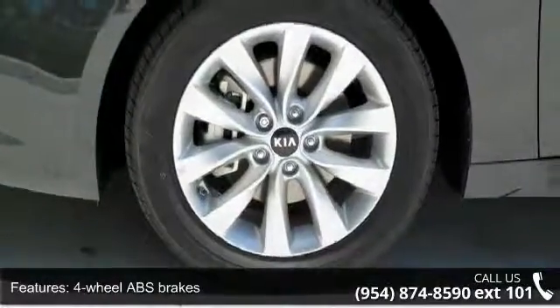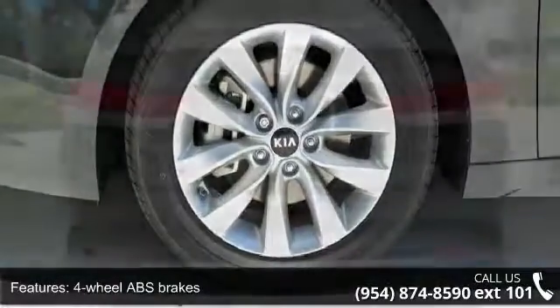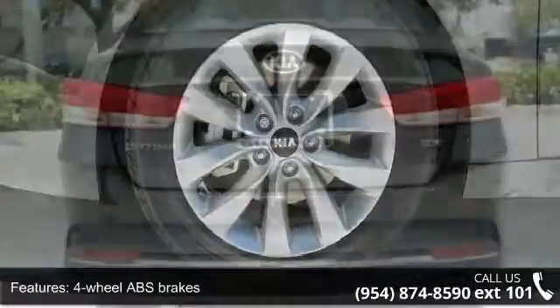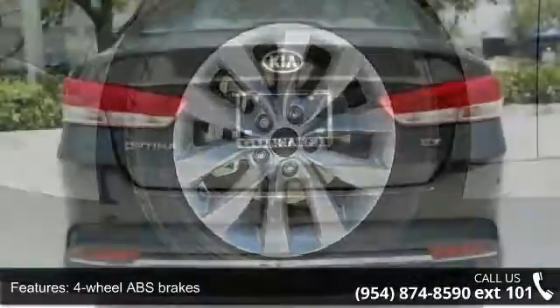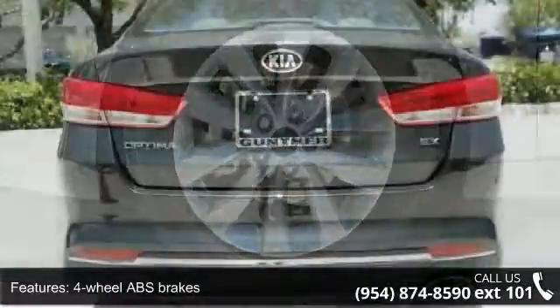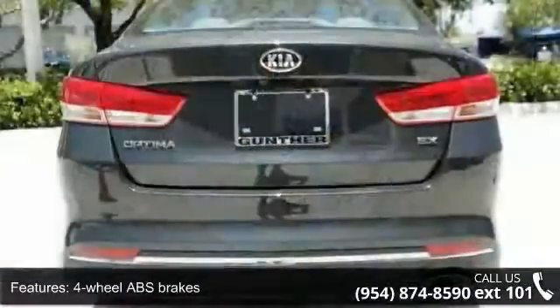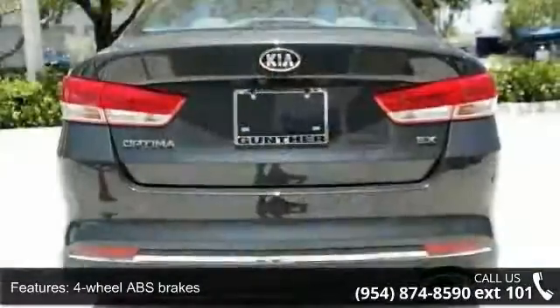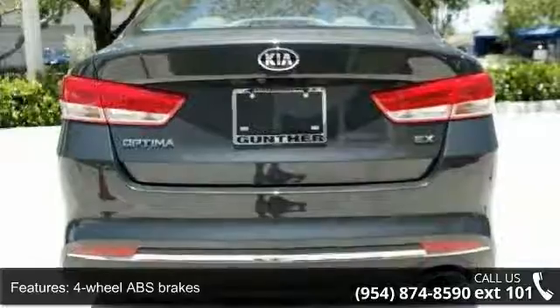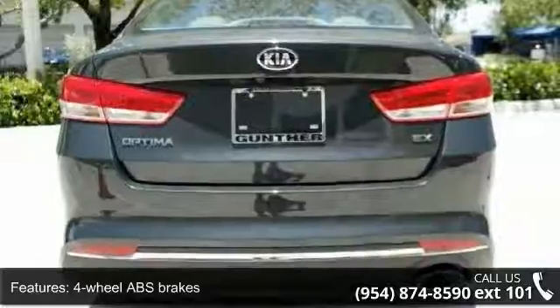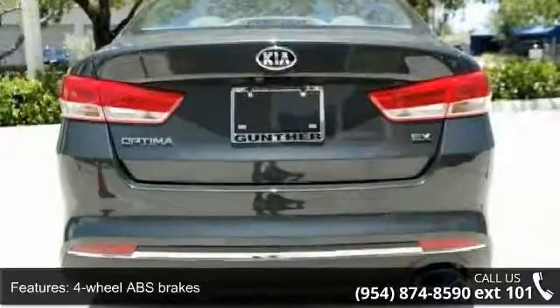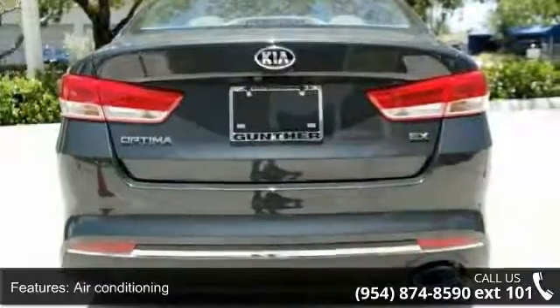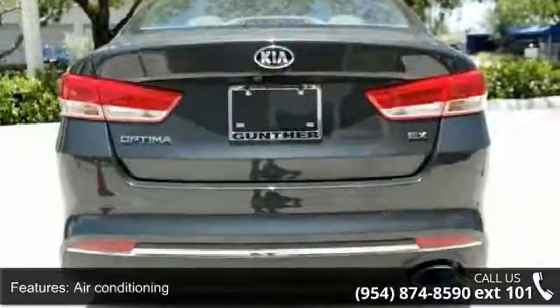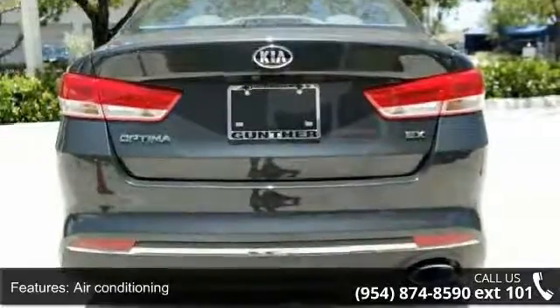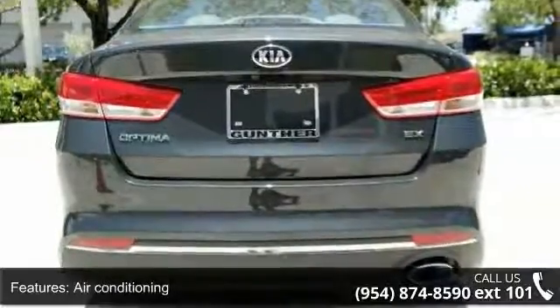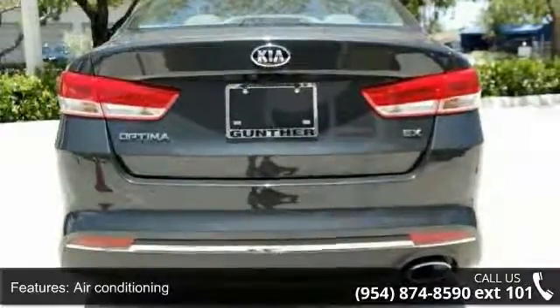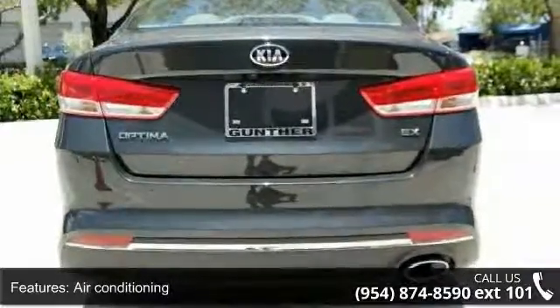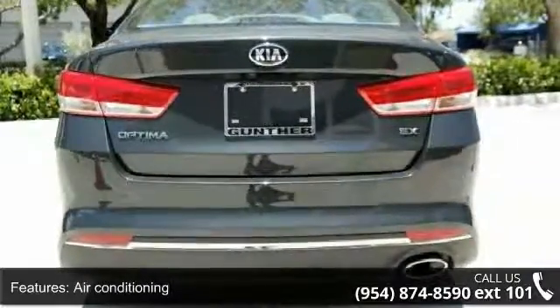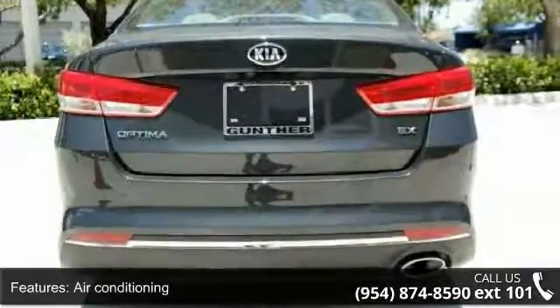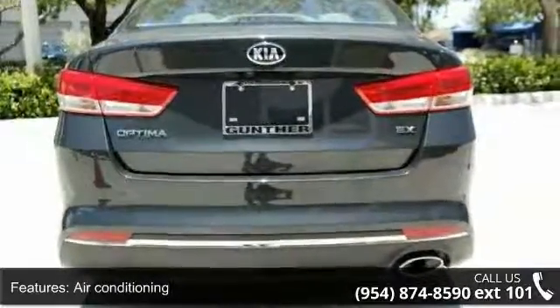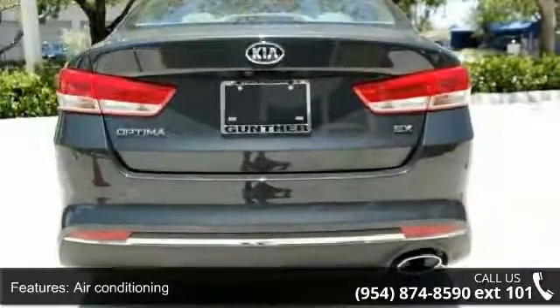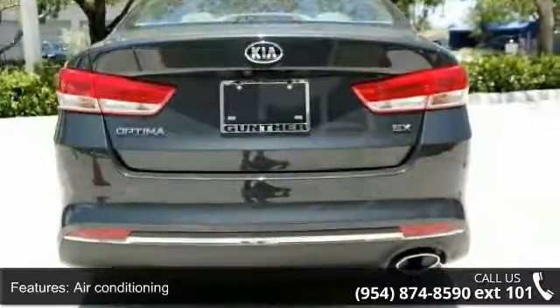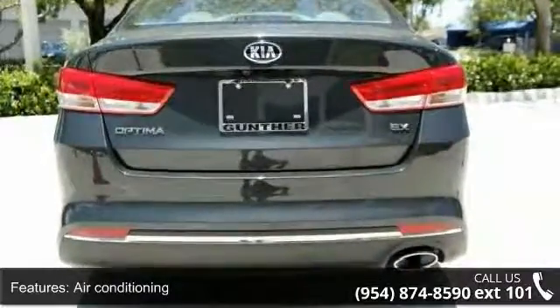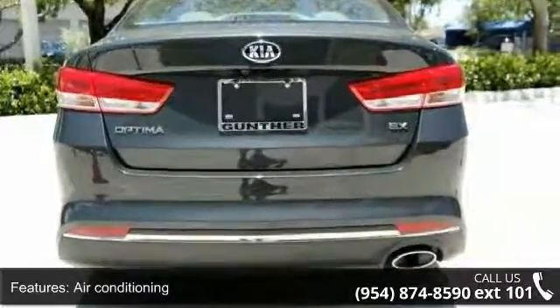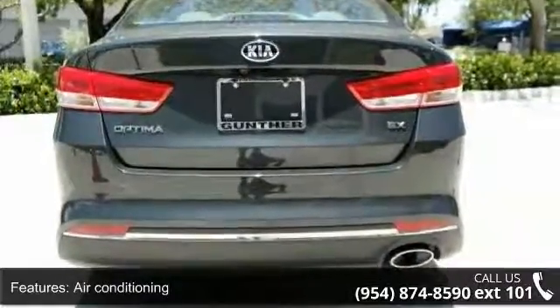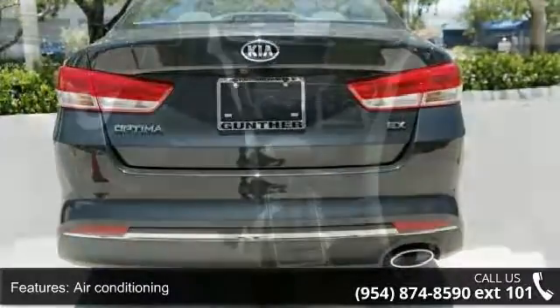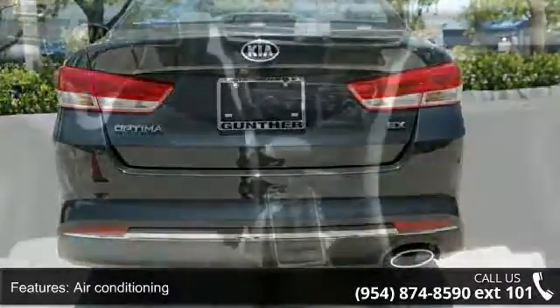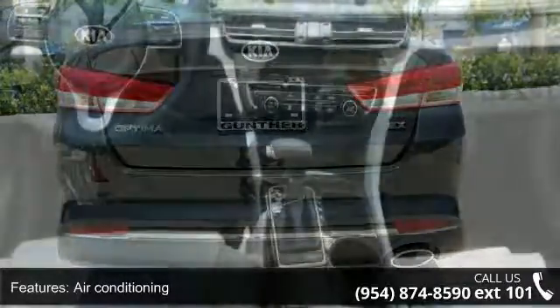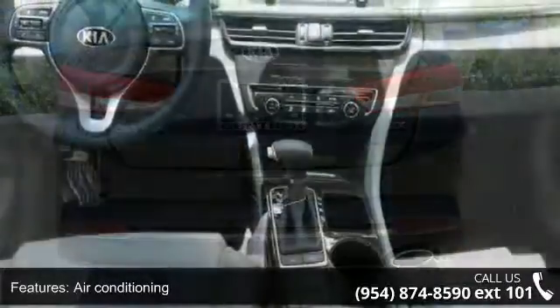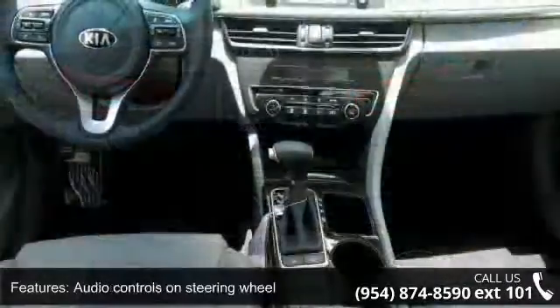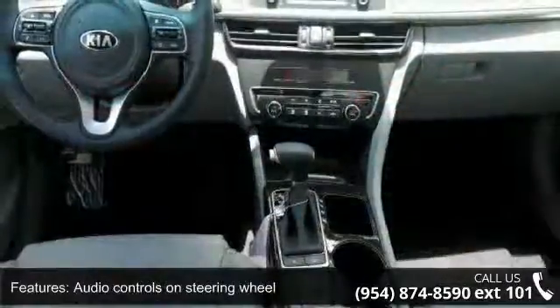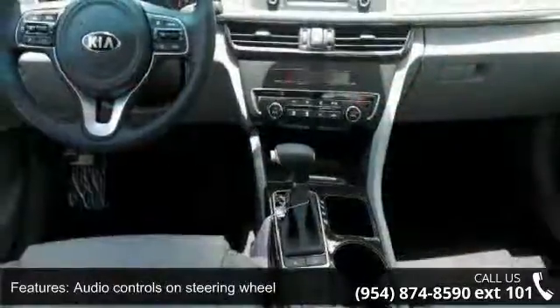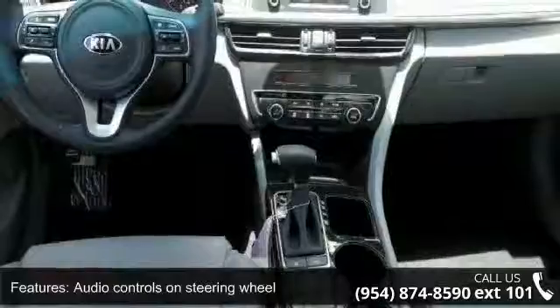Additional features include automatic transmission, Bluetooth, clock, in-radio display, cruise control, and dust-sensing headlights.